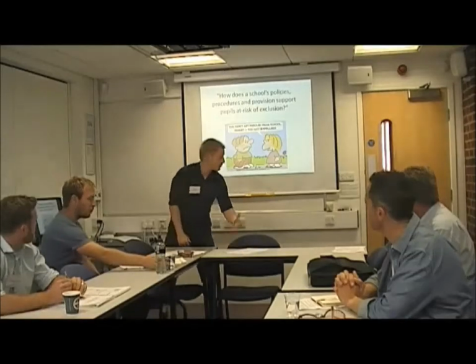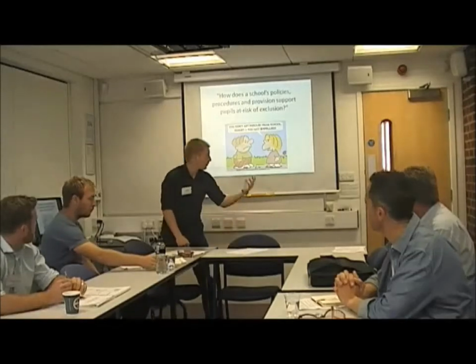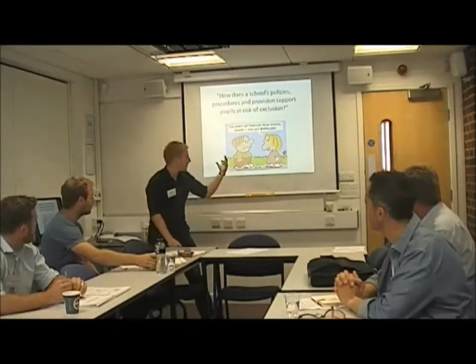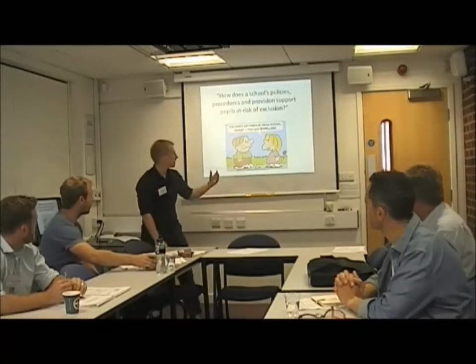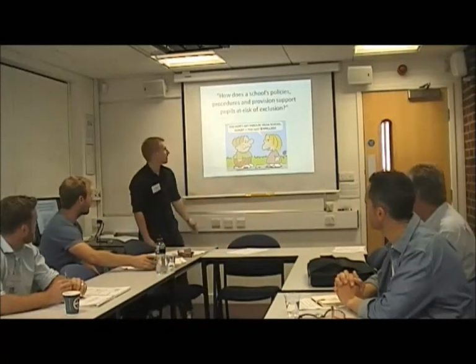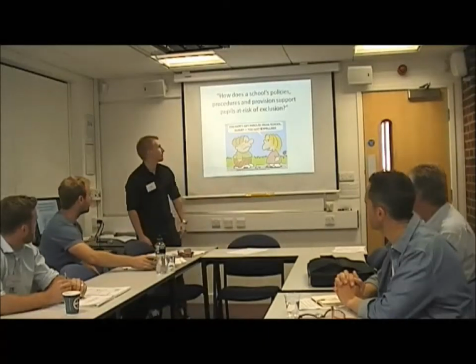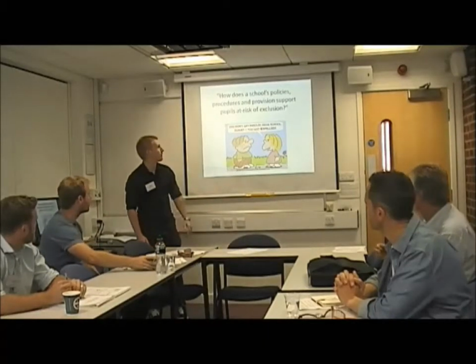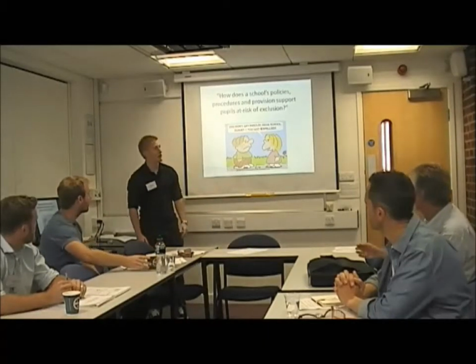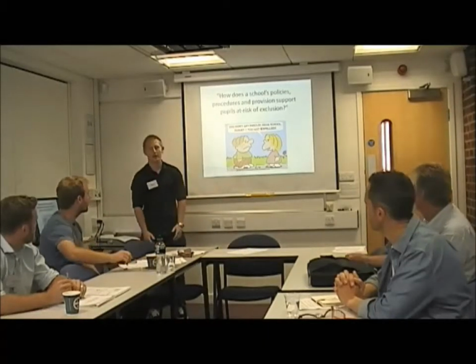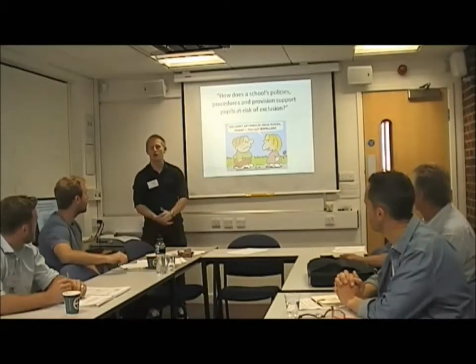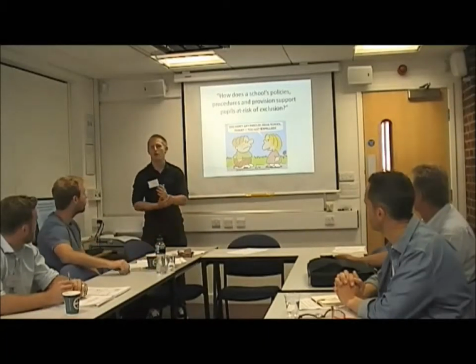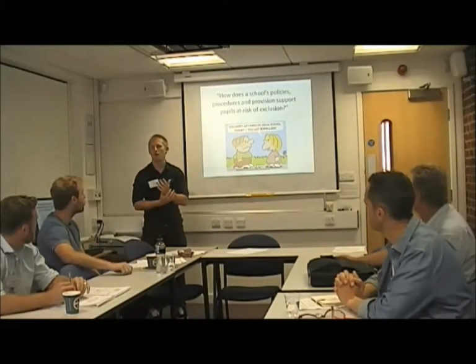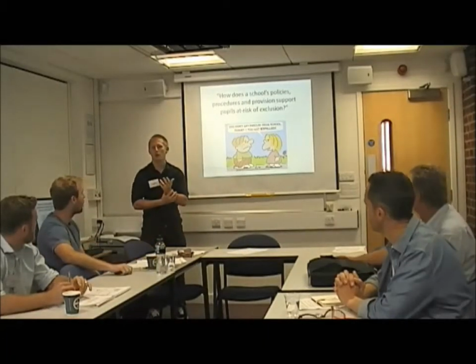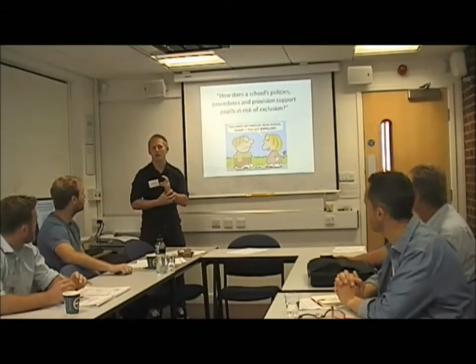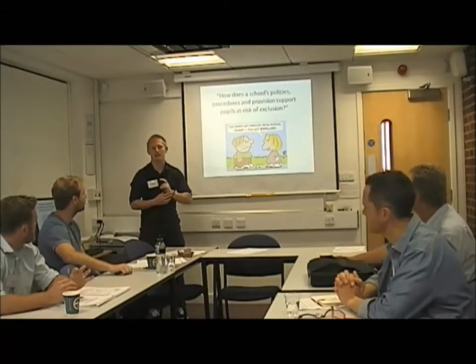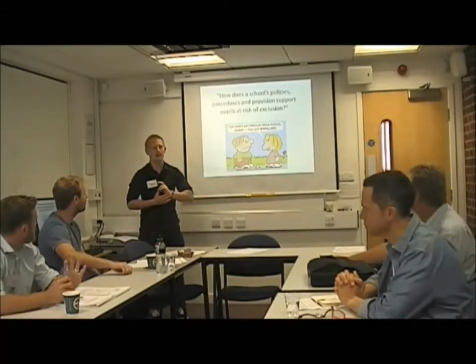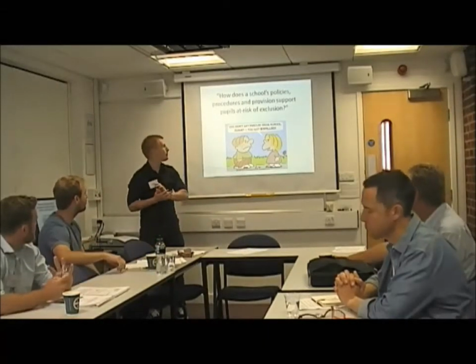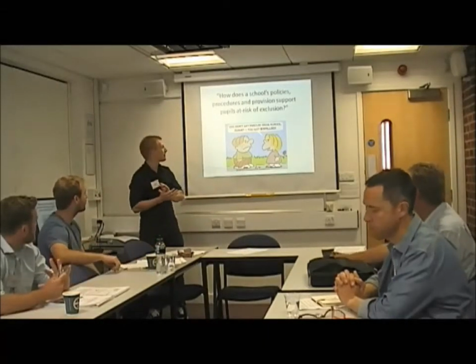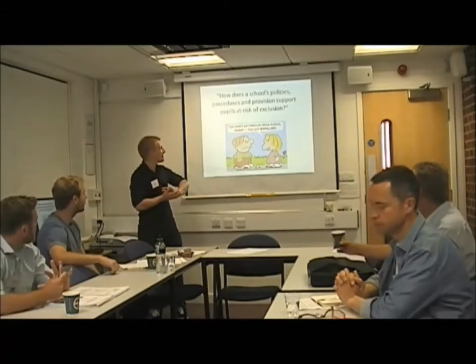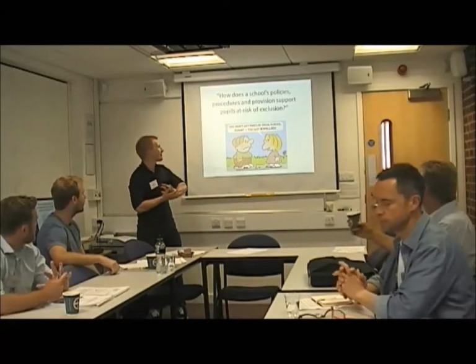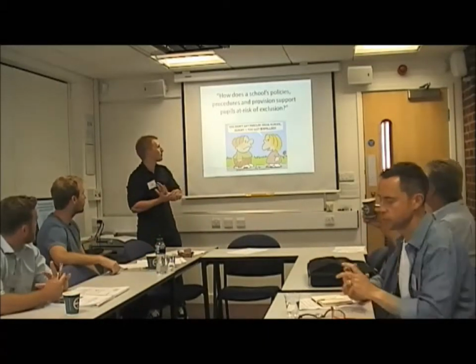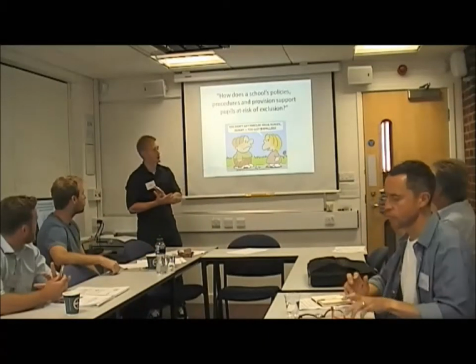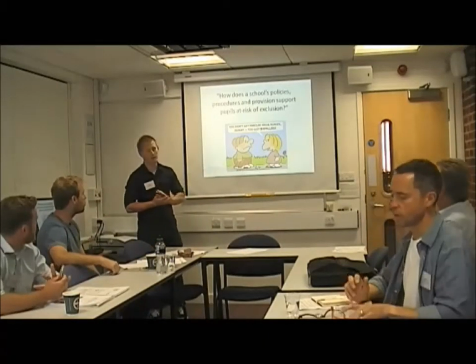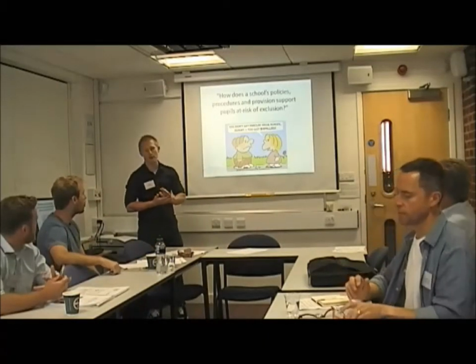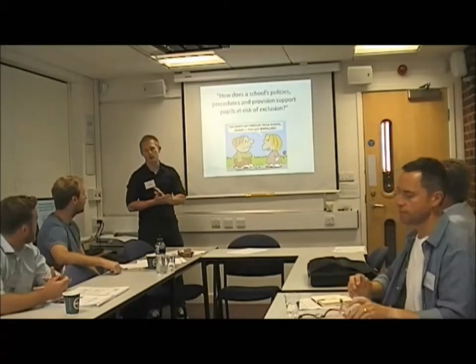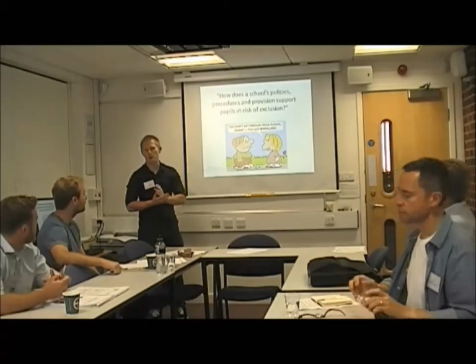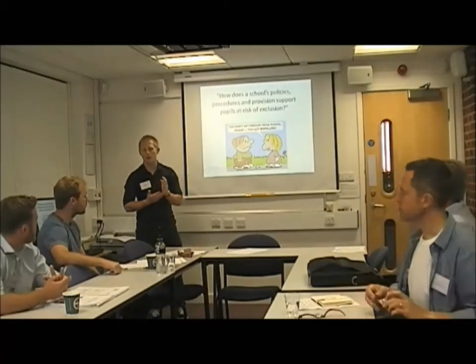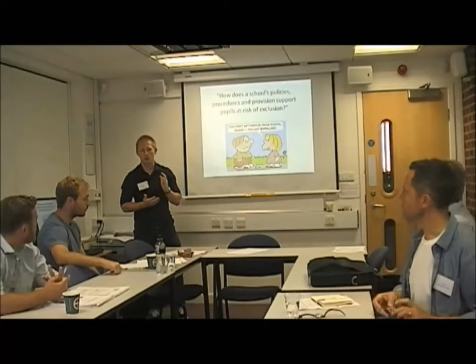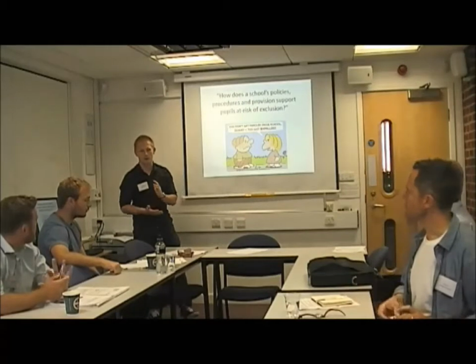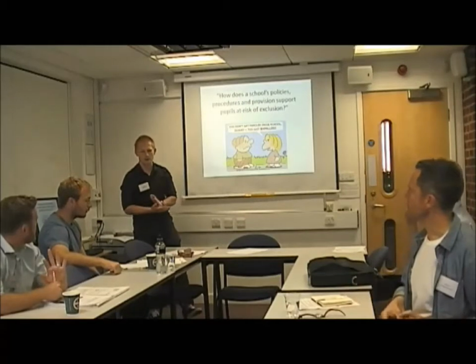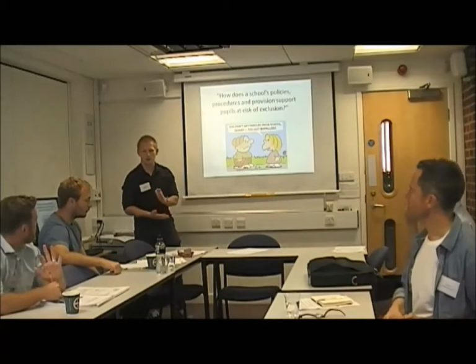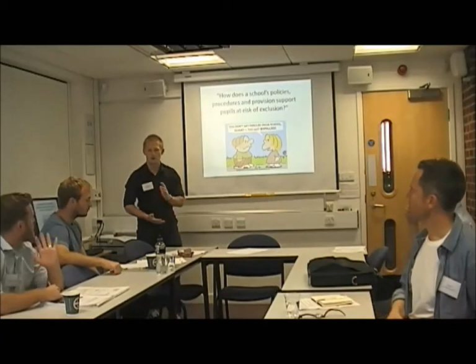The topic, as you can see, is how does a school's policies, procedures and provision support pupils at risk of exclusion.